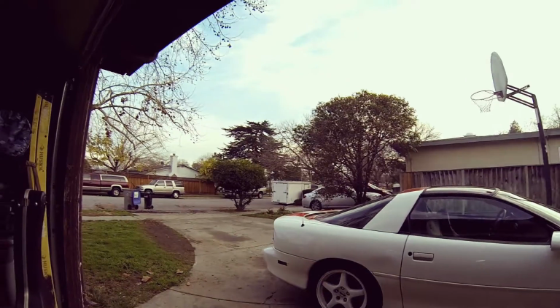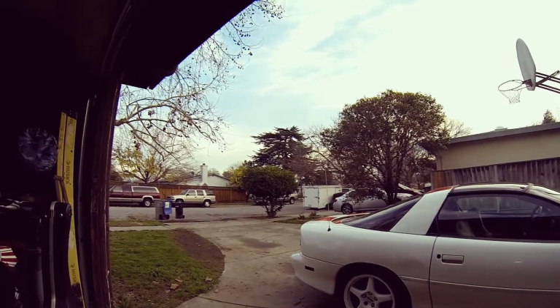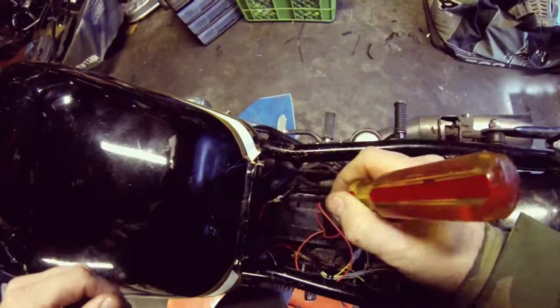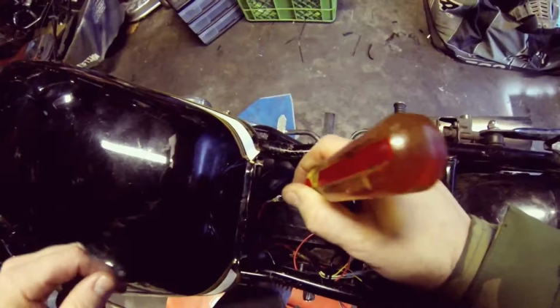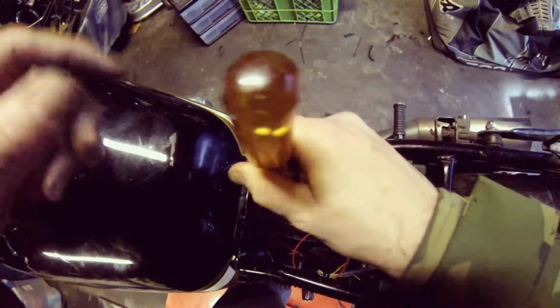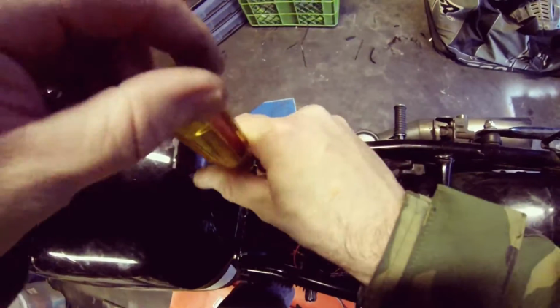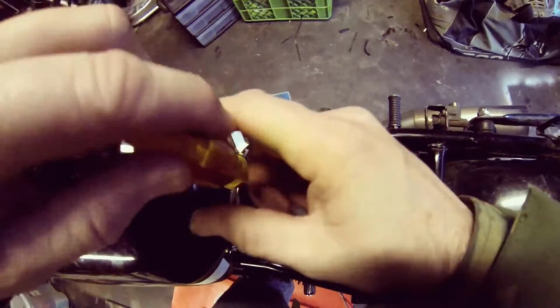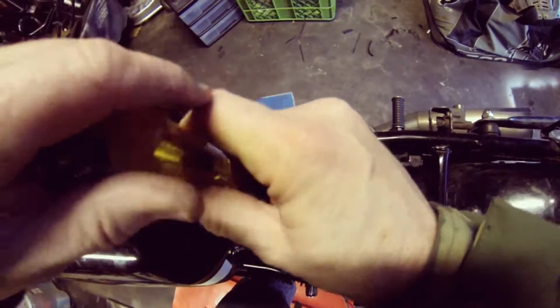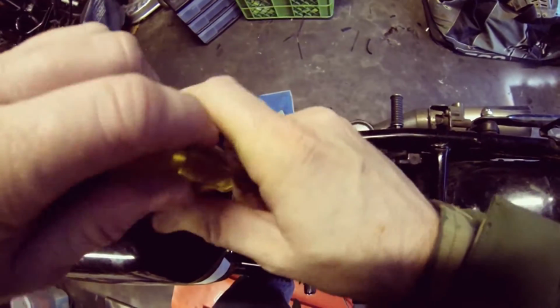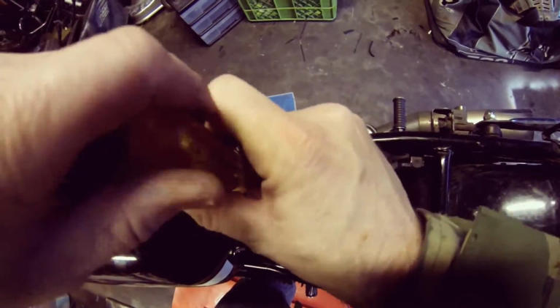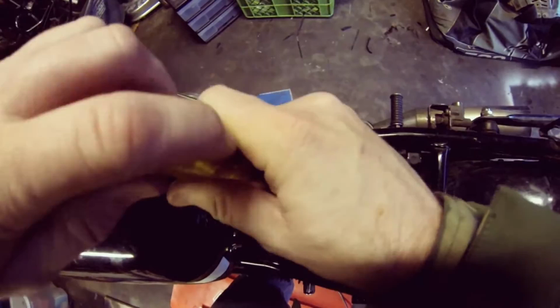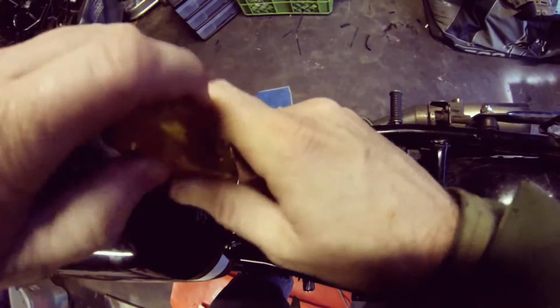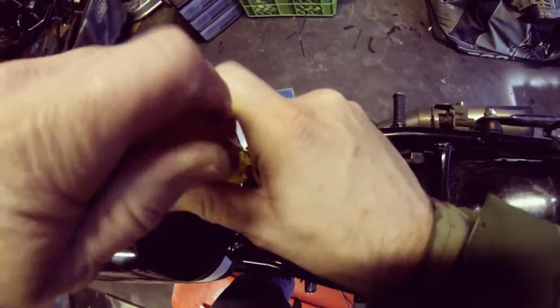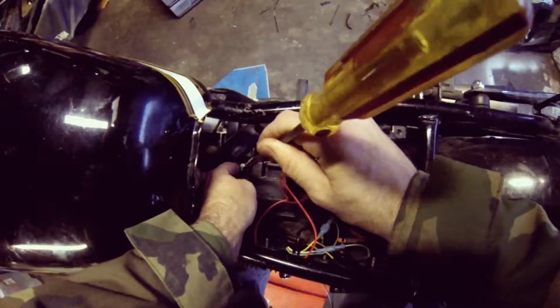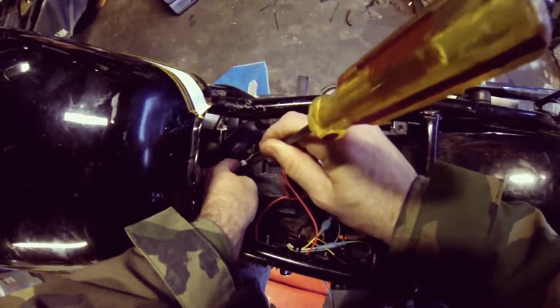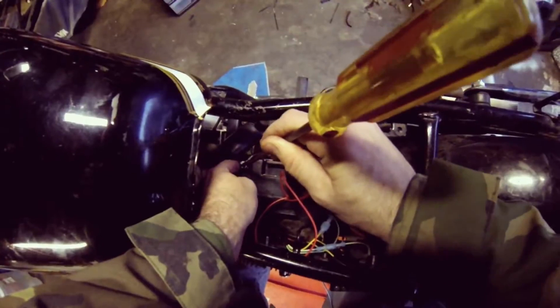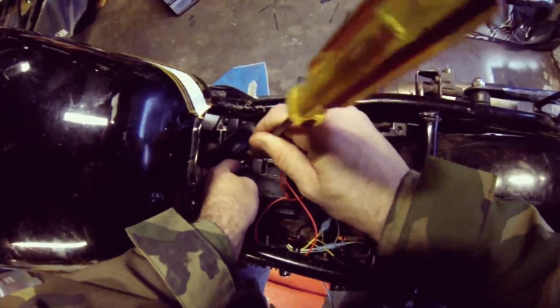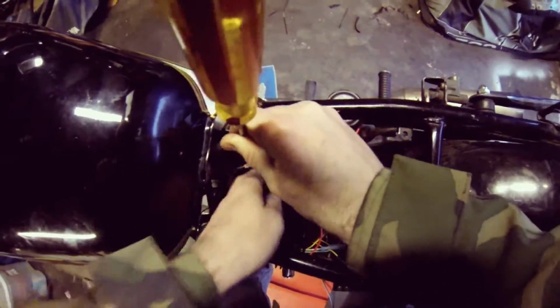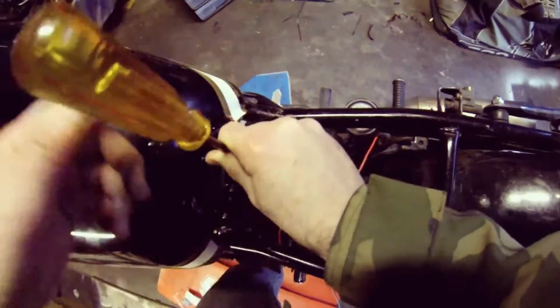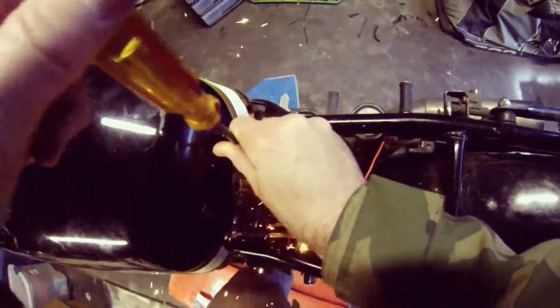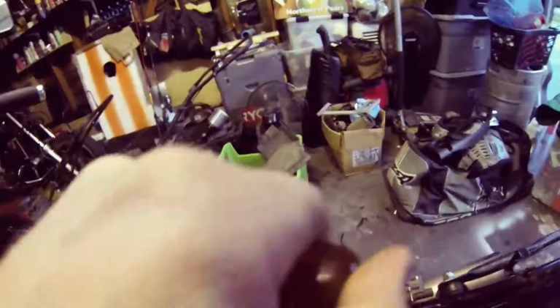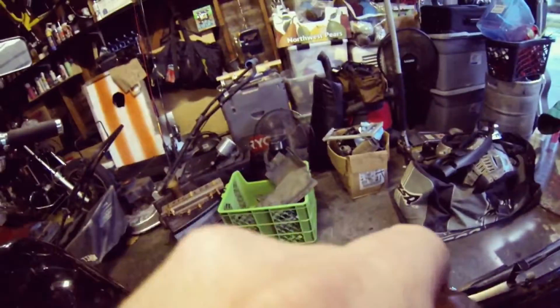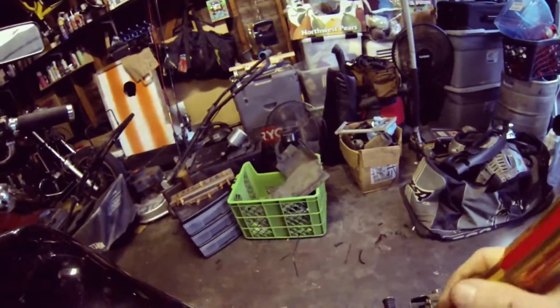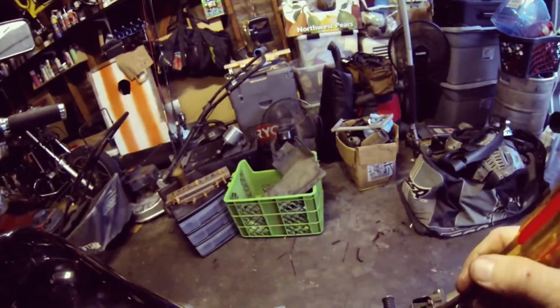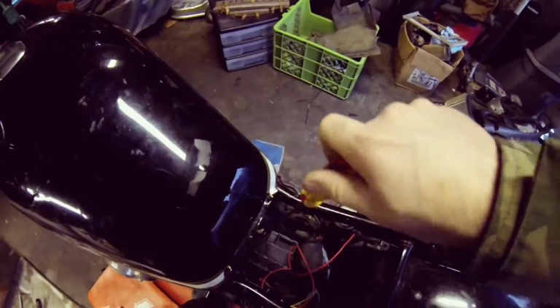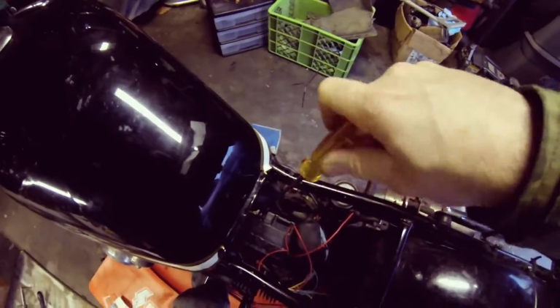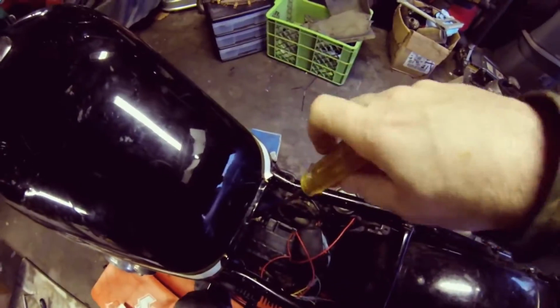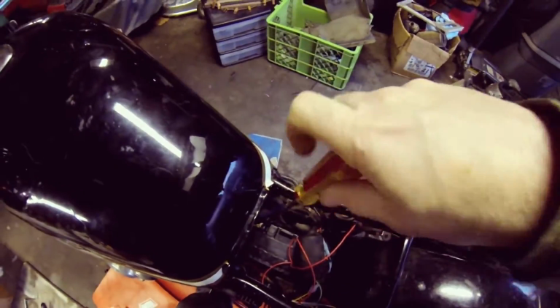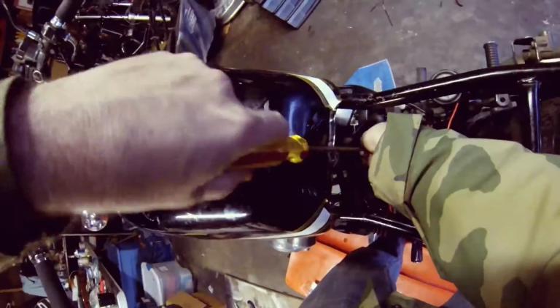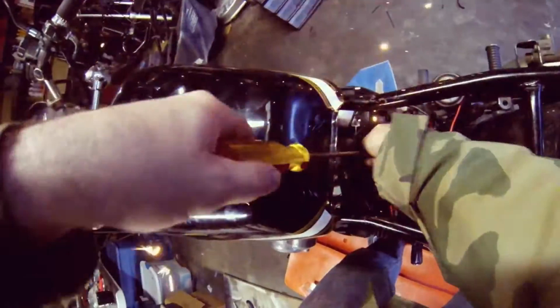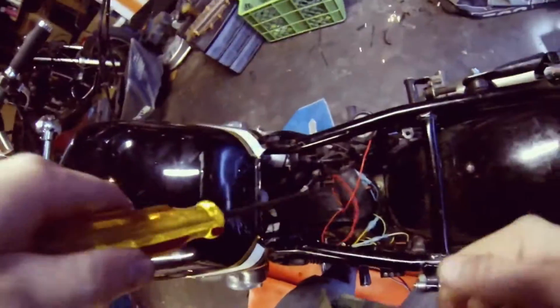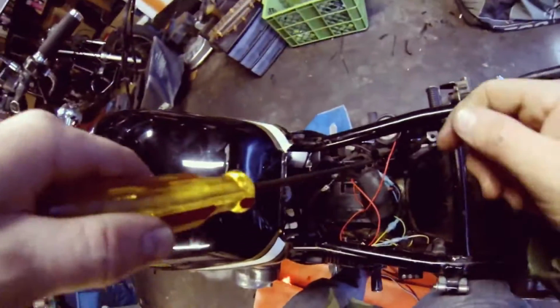I got to be really careful about not touching the tank with this. I got to be careful when I'm putting on the positive — whoa, see how close I am.